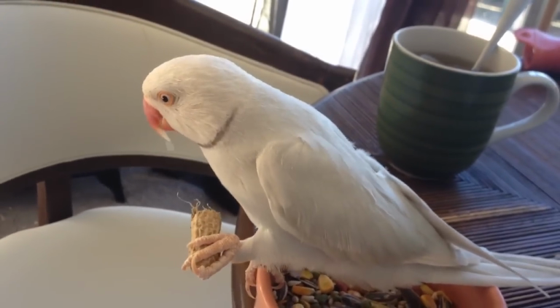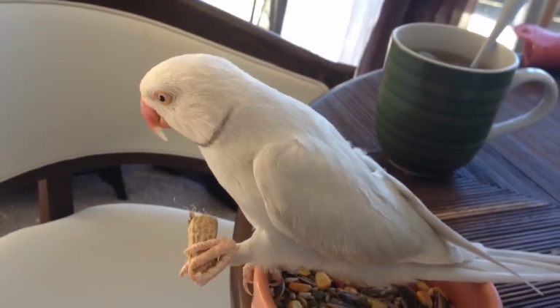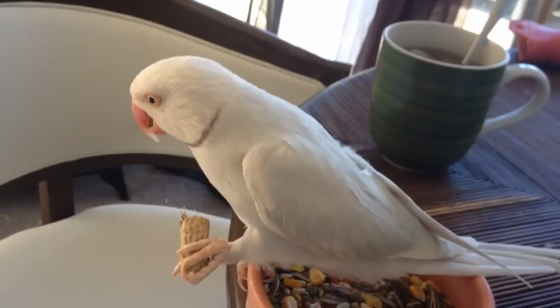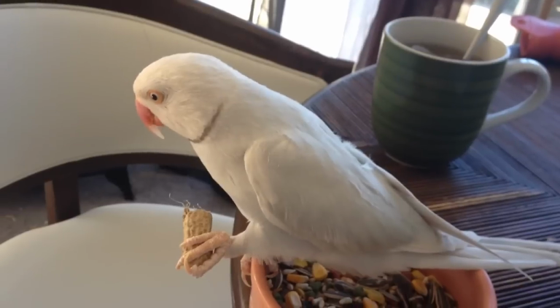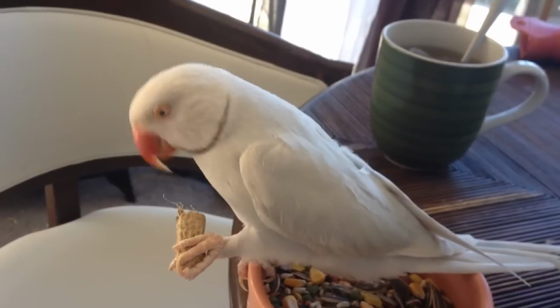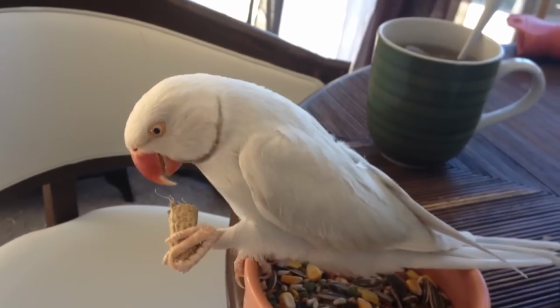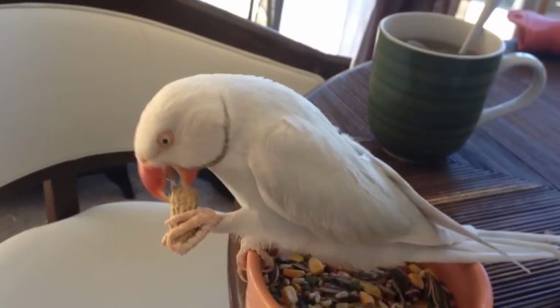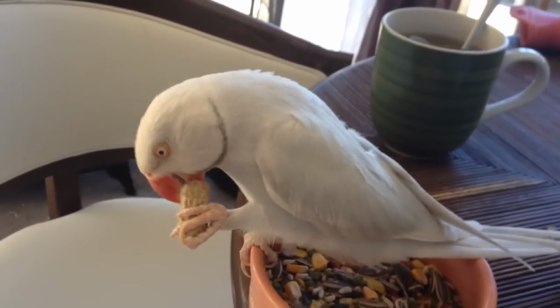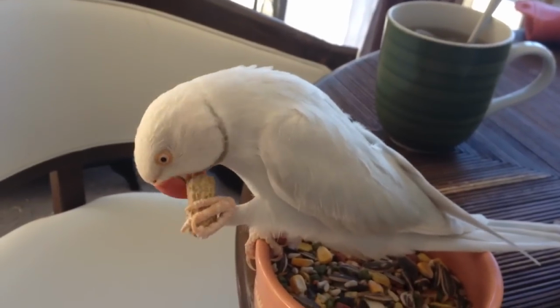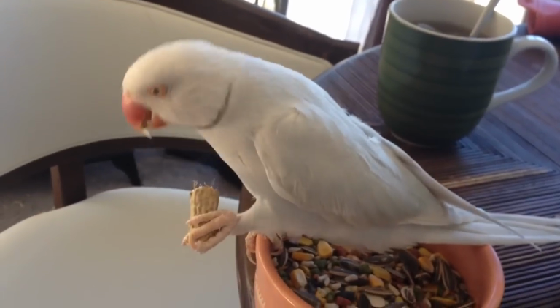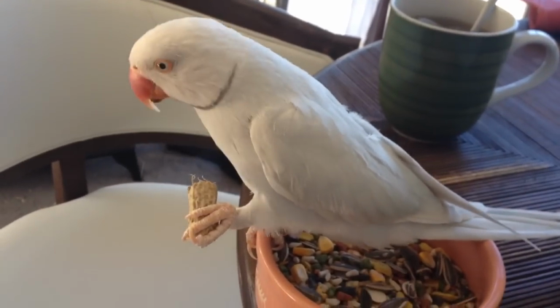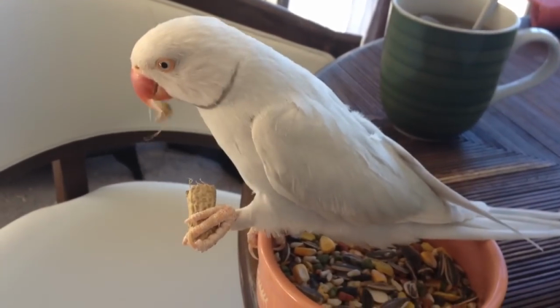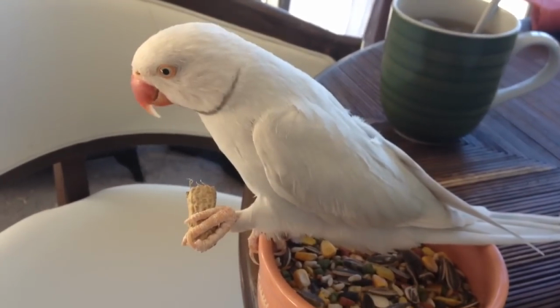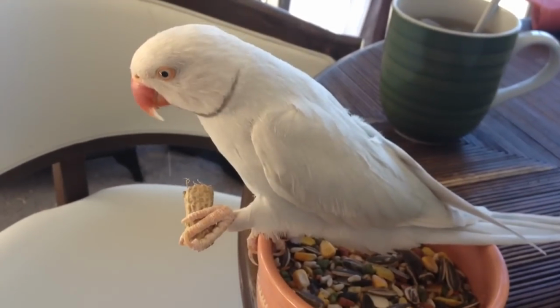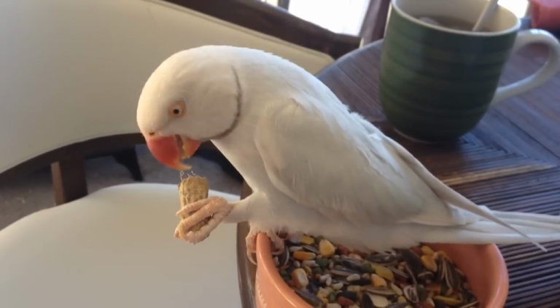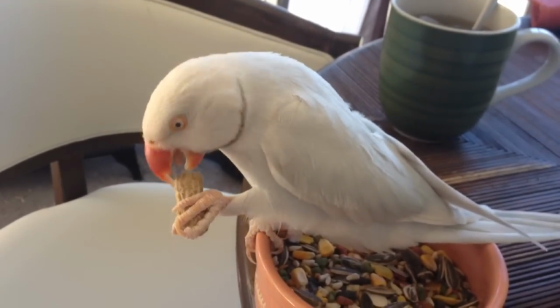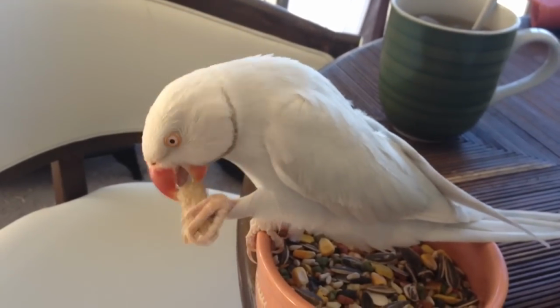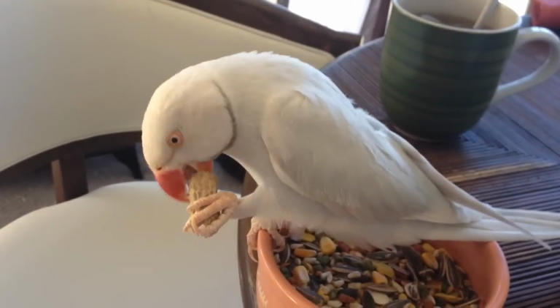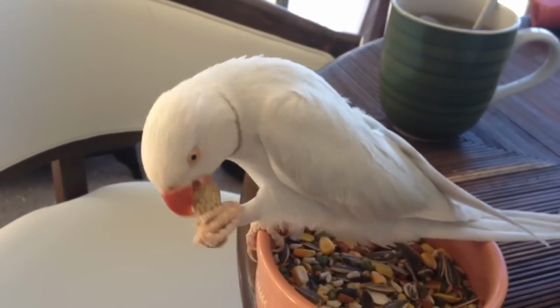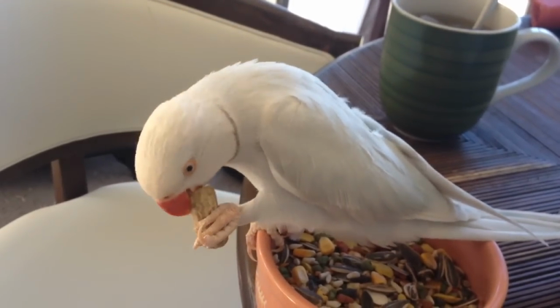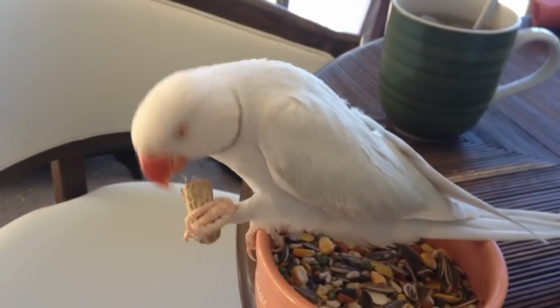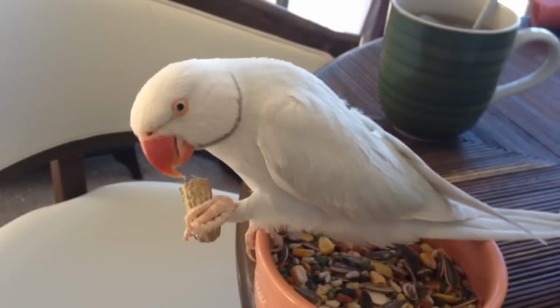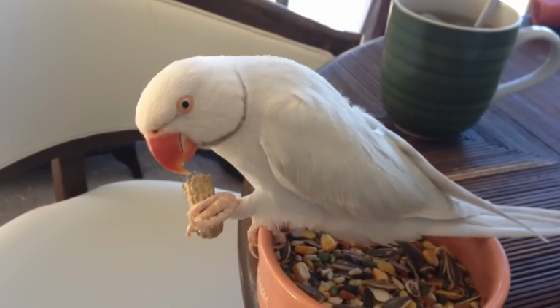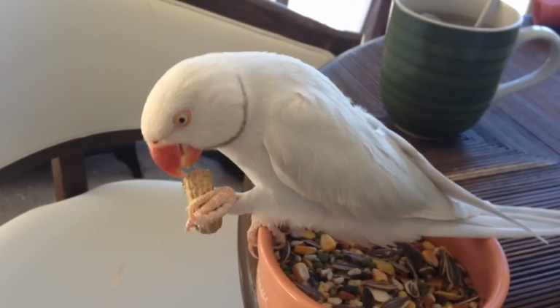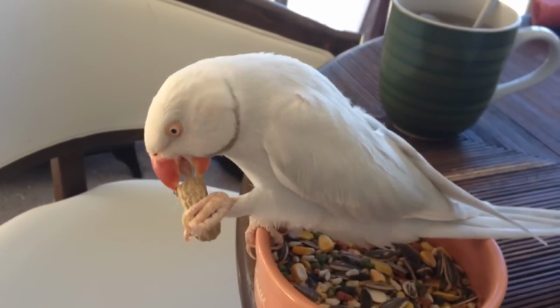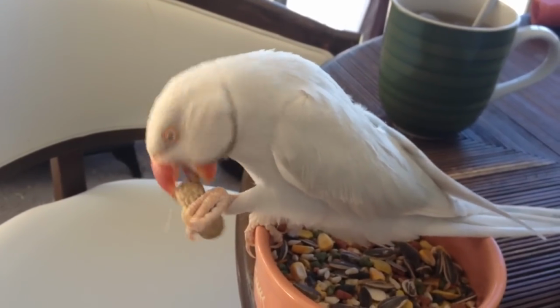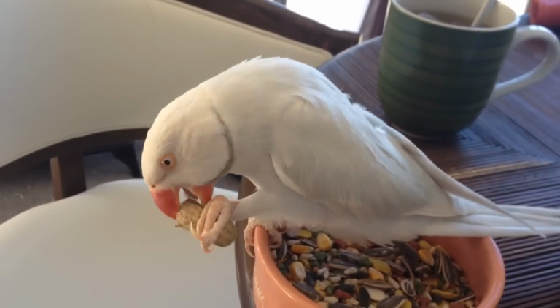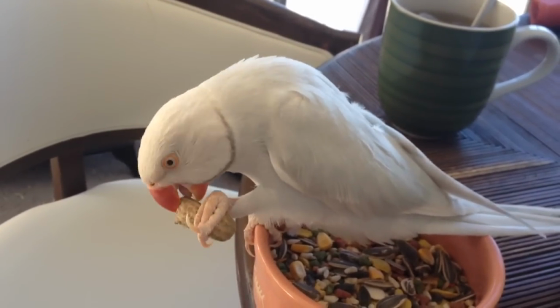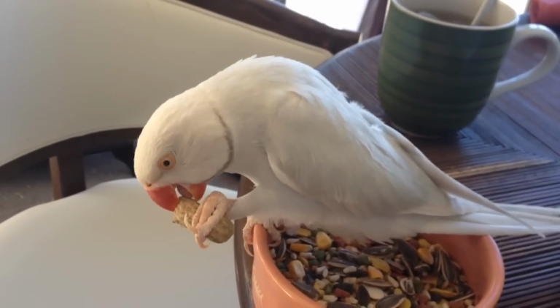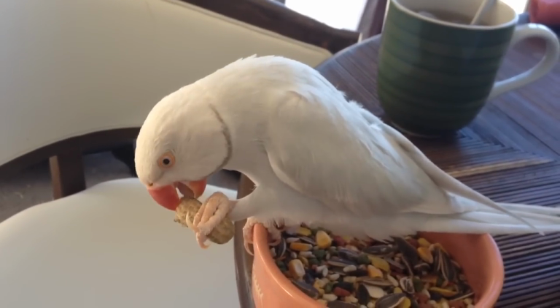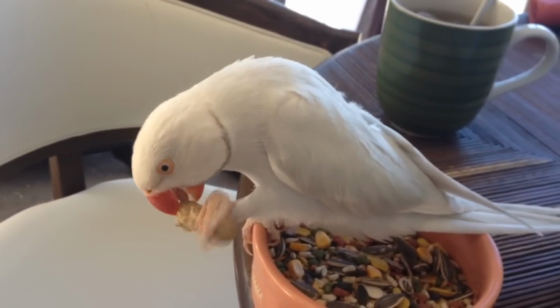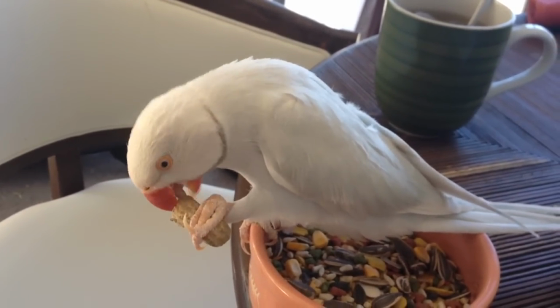He knows how to open up his own cage and get out, so I have to put locks on it. That's how he's out today.